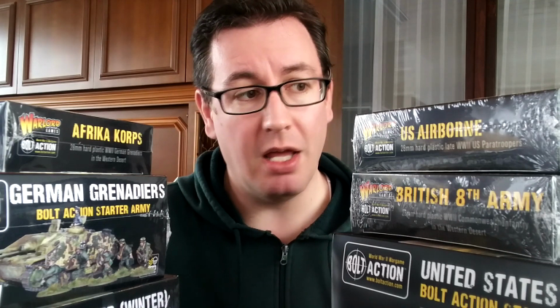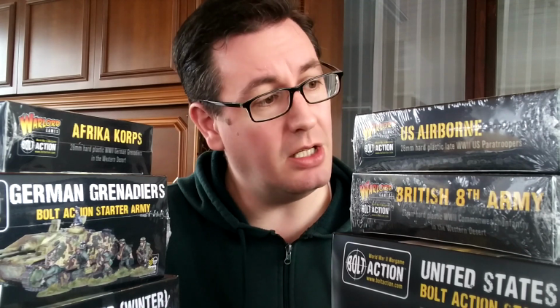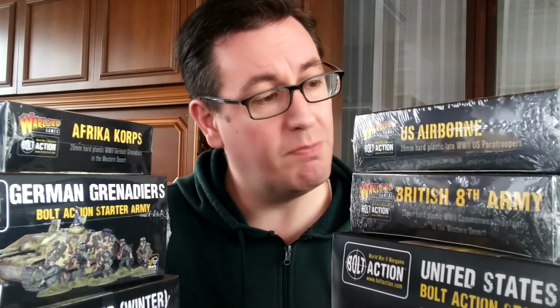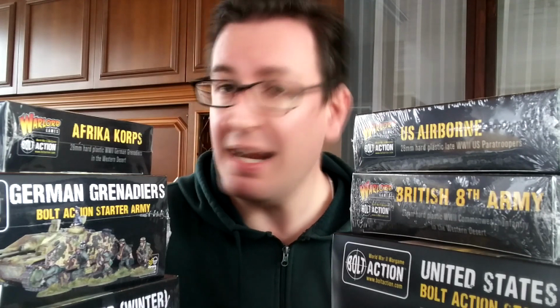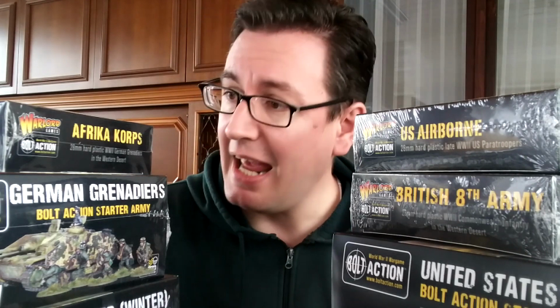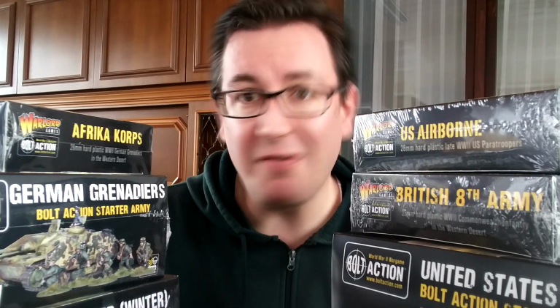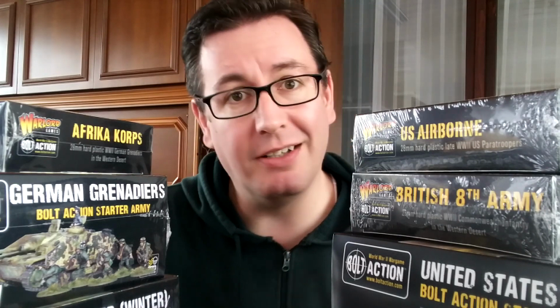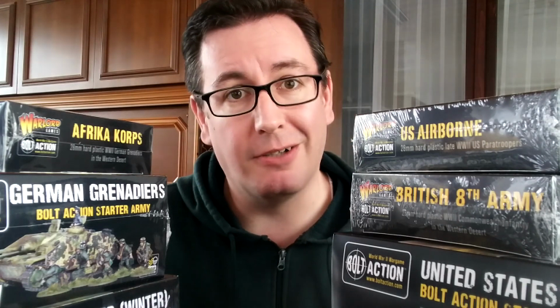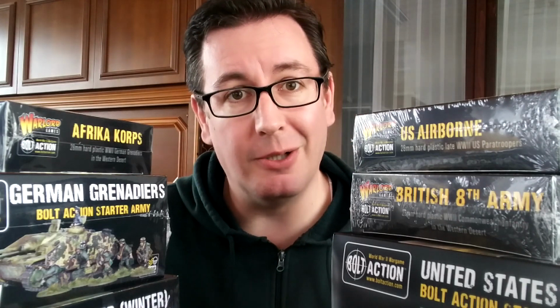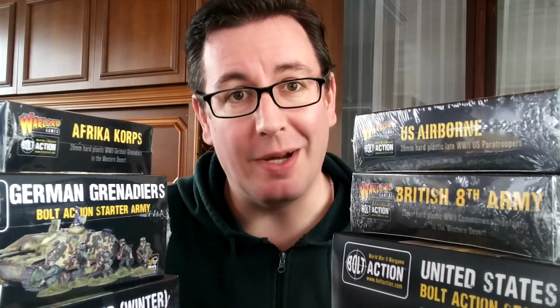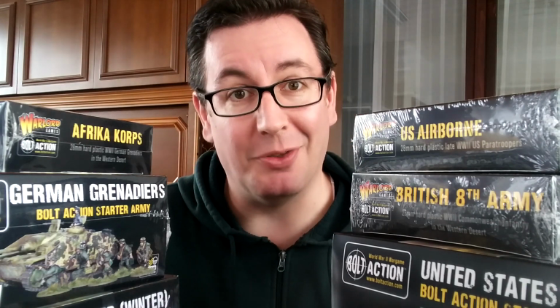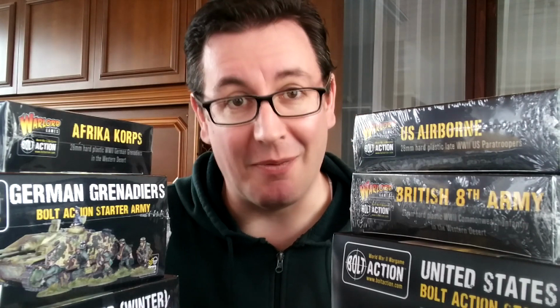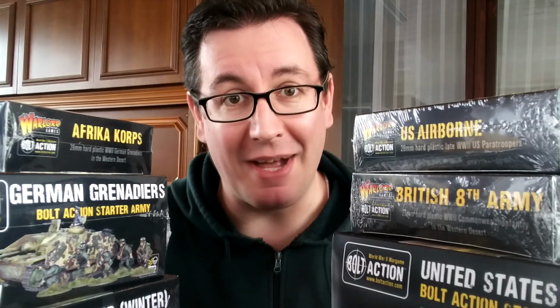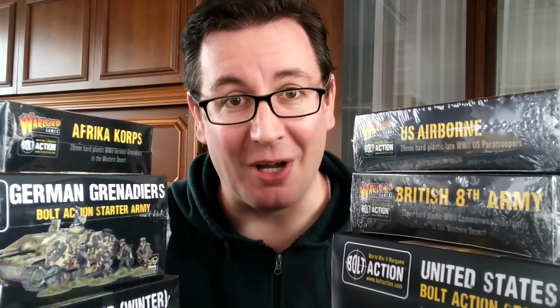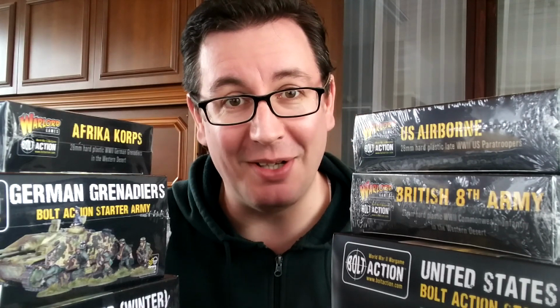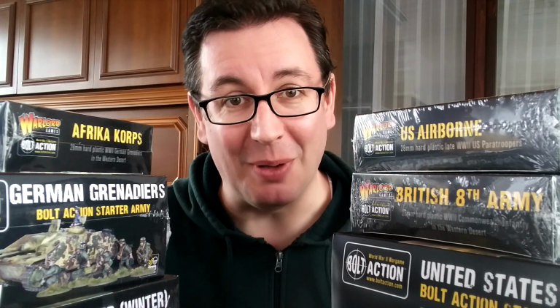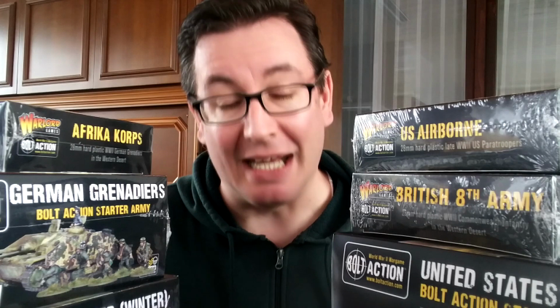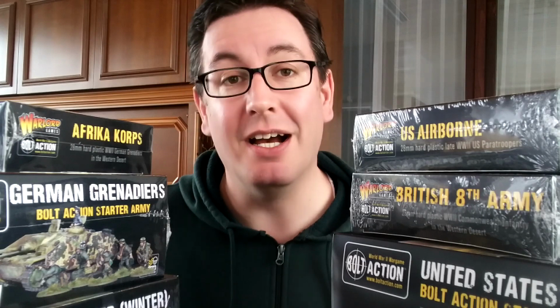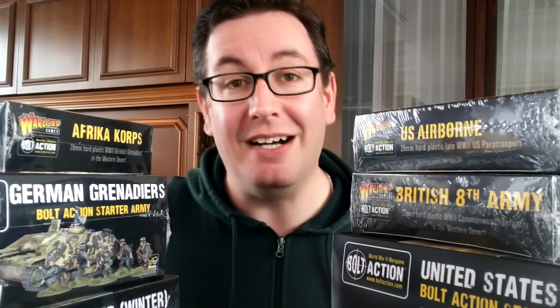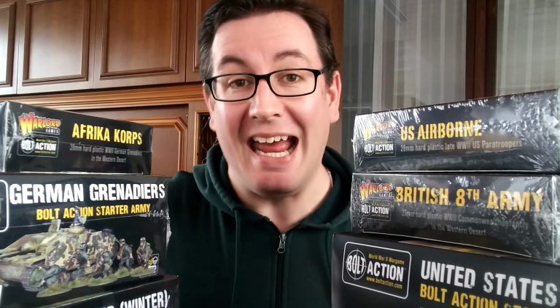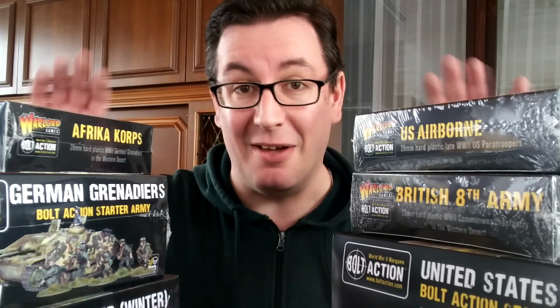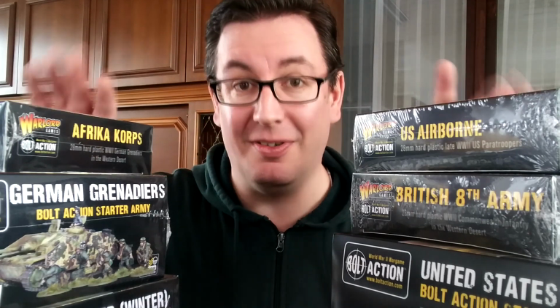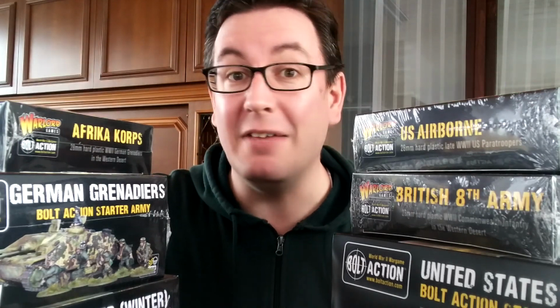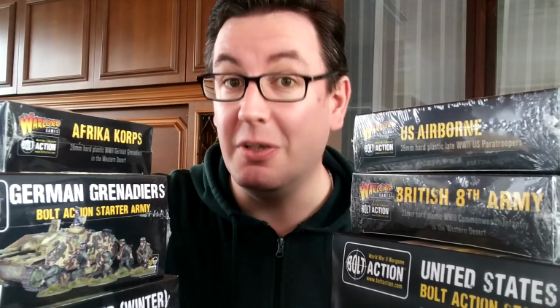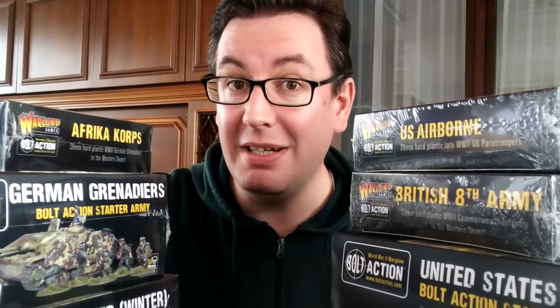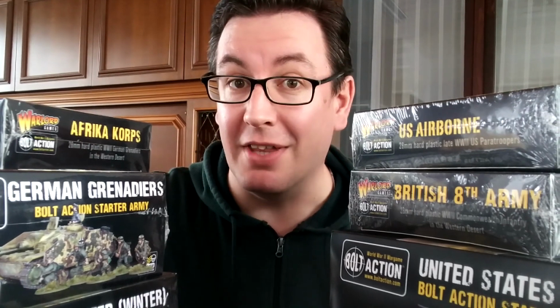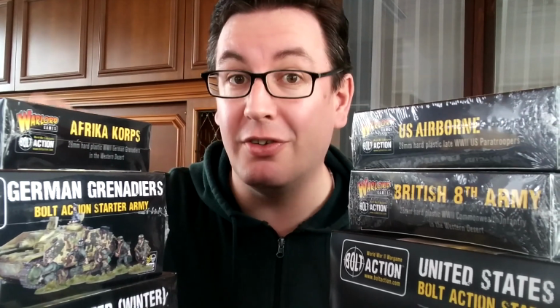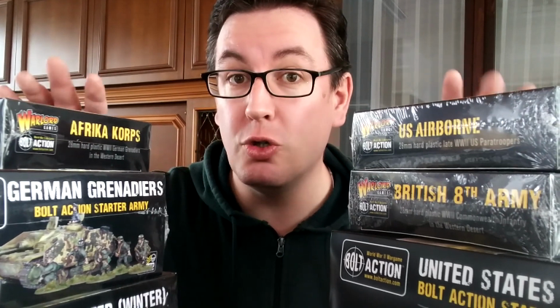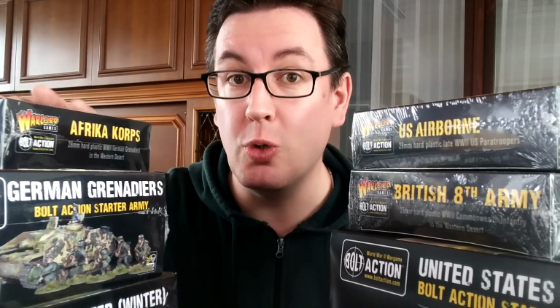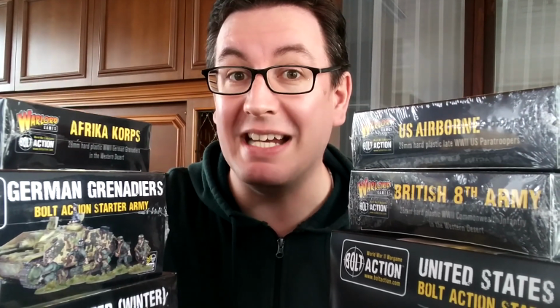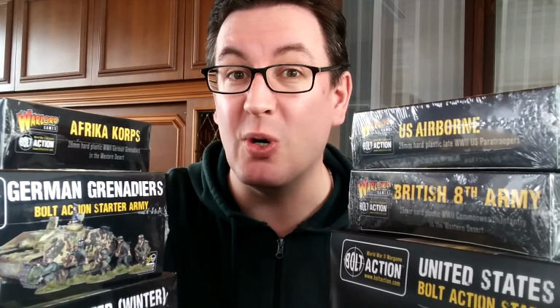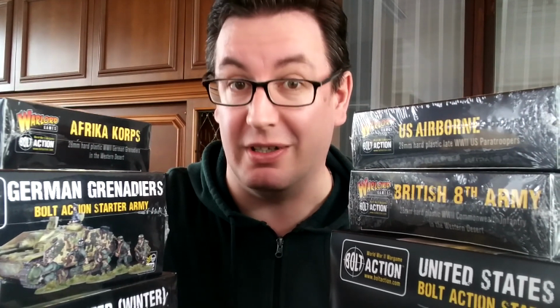You might have a little clue as to what I'm about to go into here. I have, if you can believe this, too many toys.